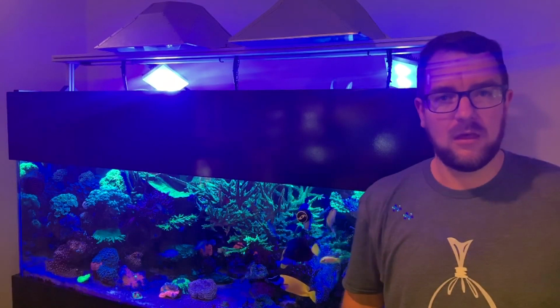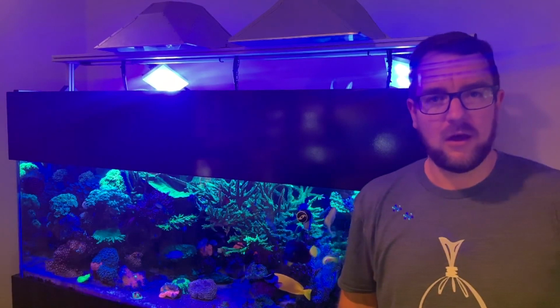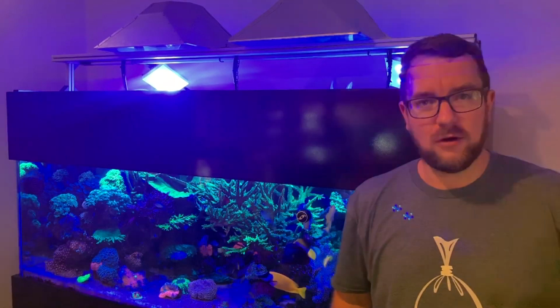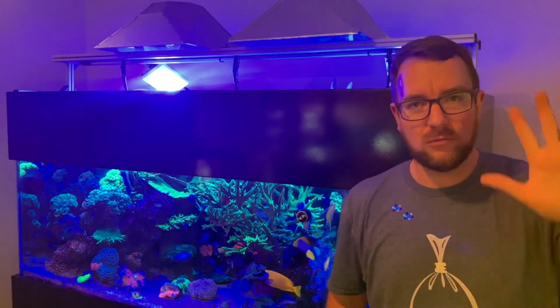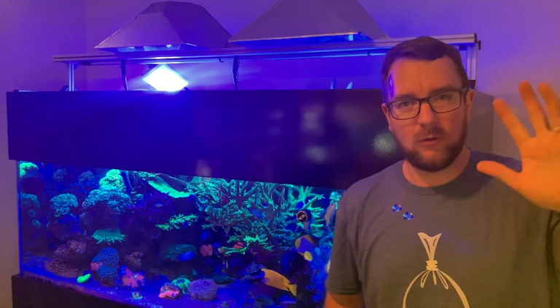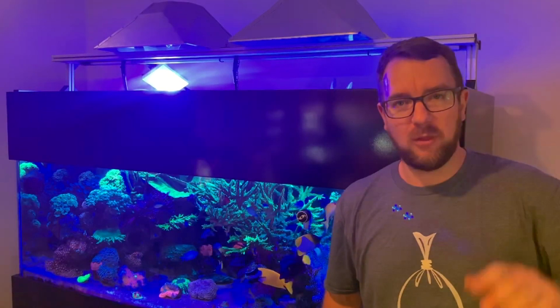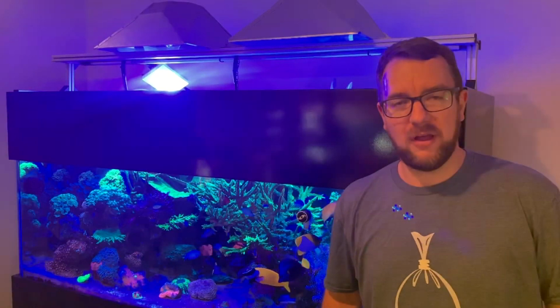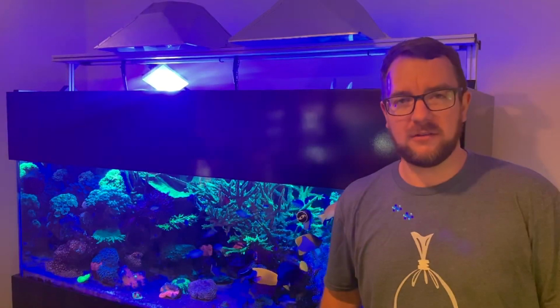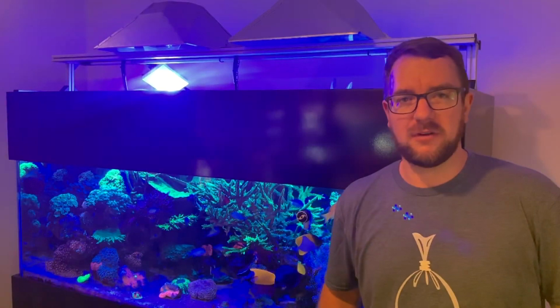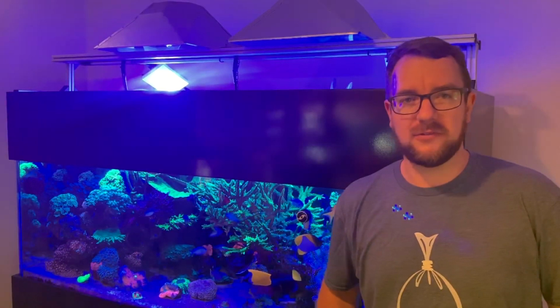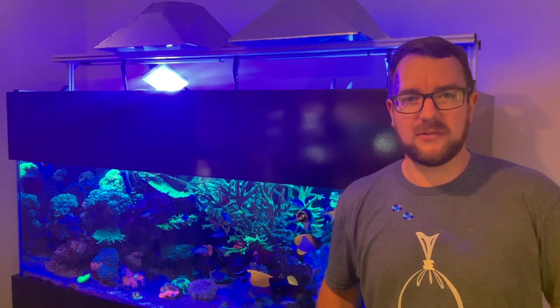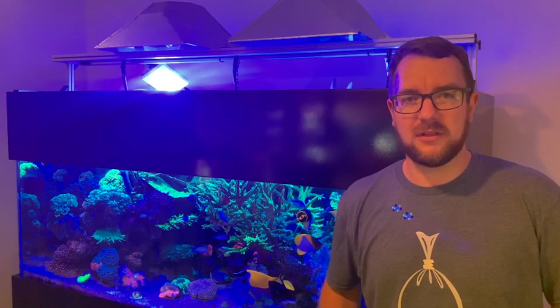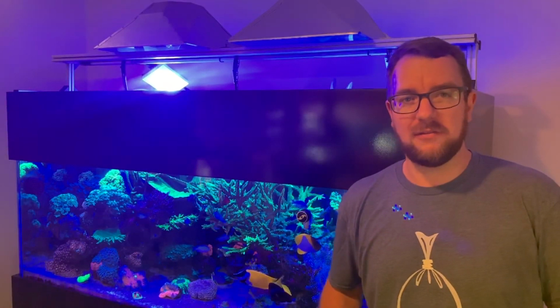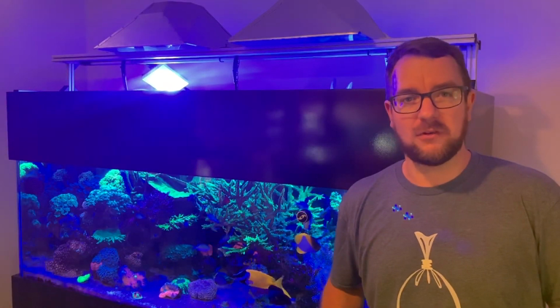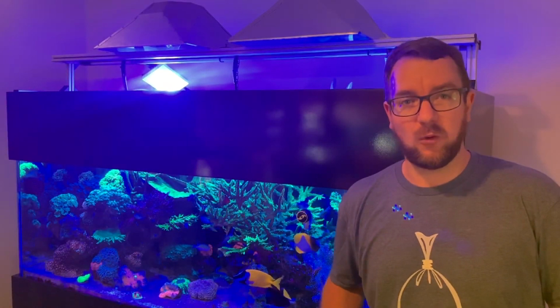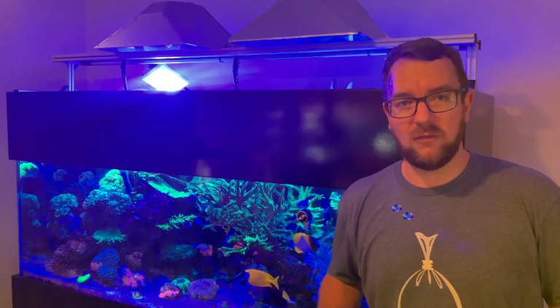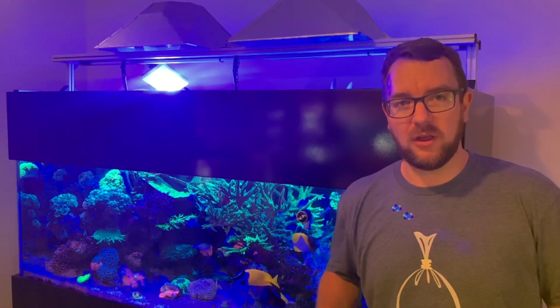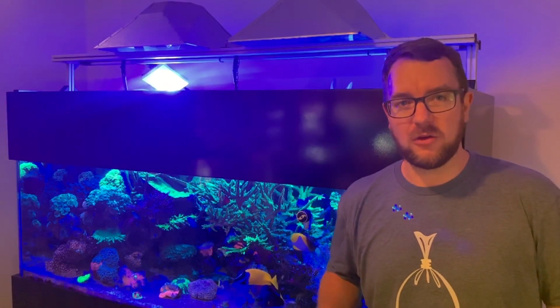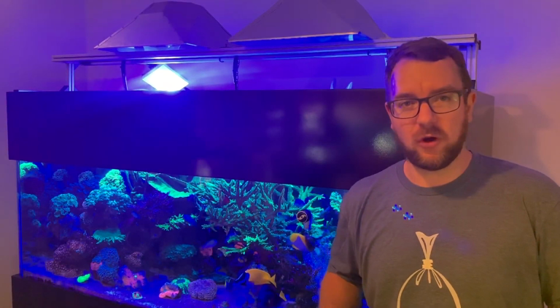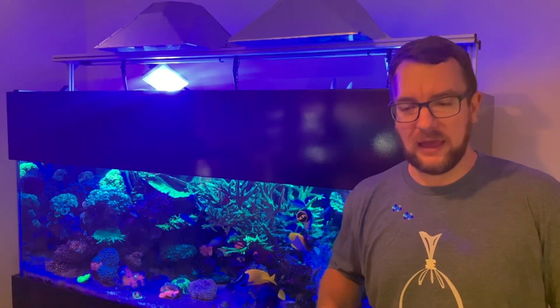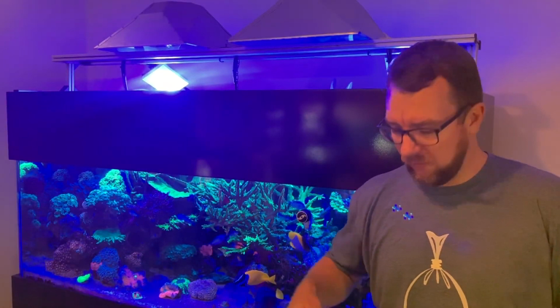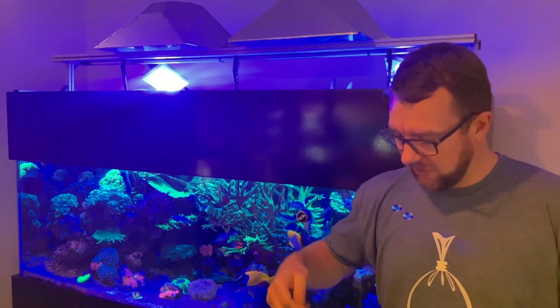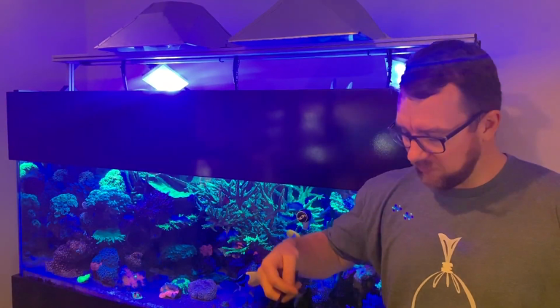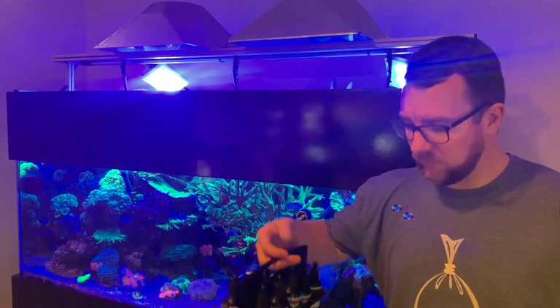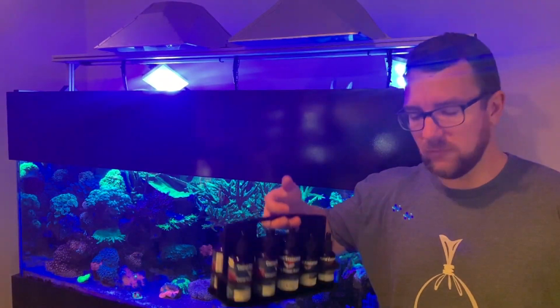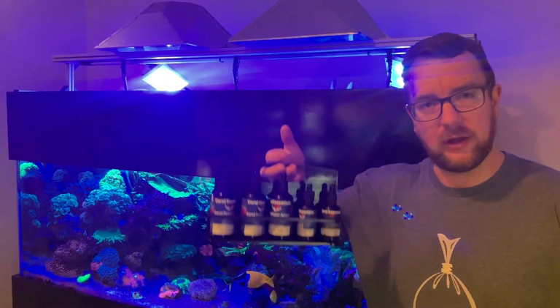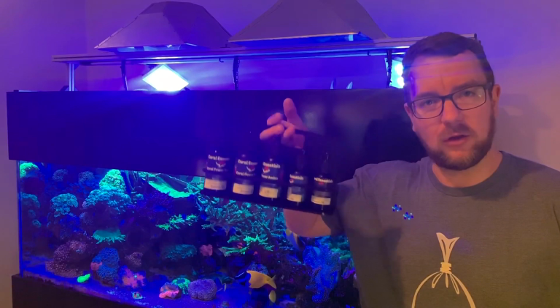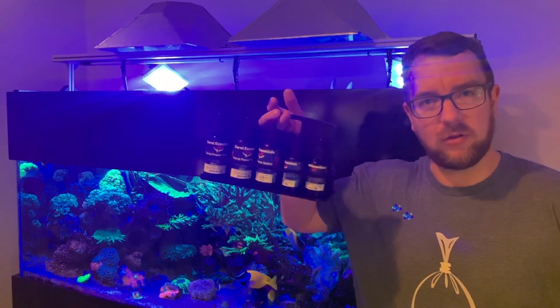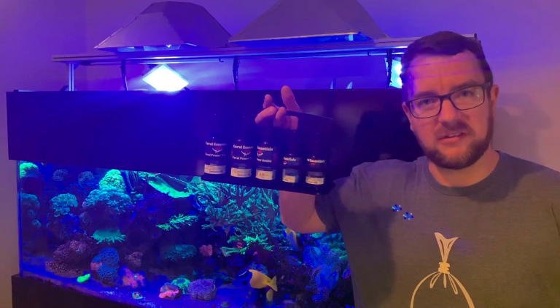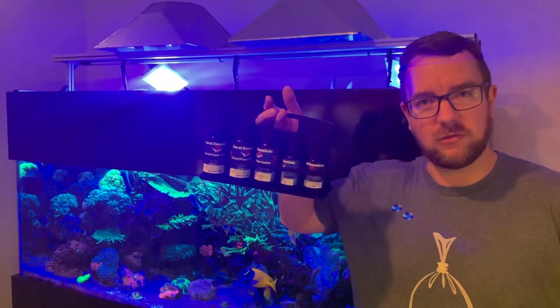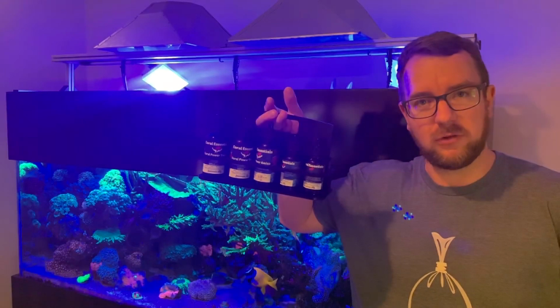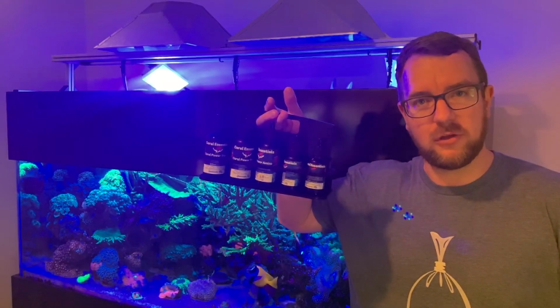Hi all, up in the Parker's Reefs. Today I've just got a quick video showing how I dose my Coral Essentials range.